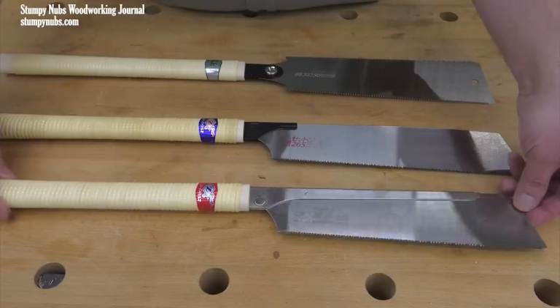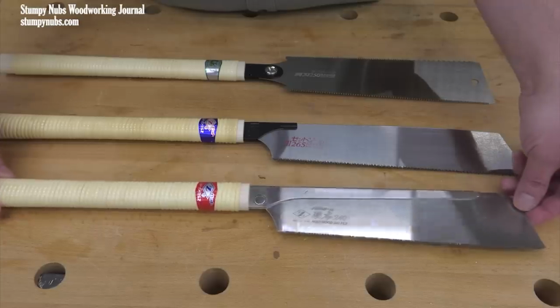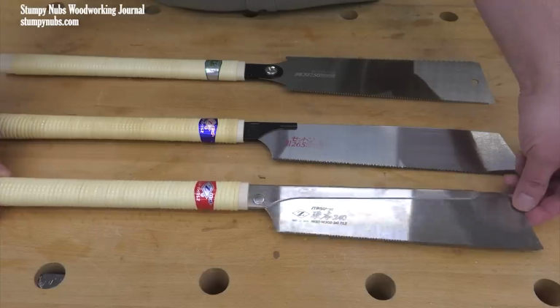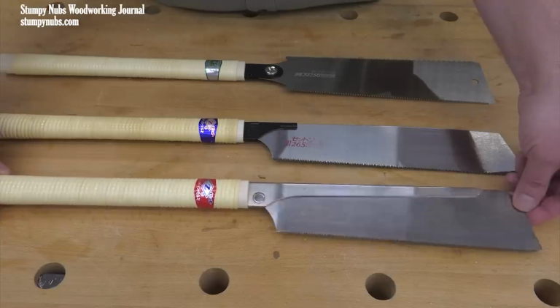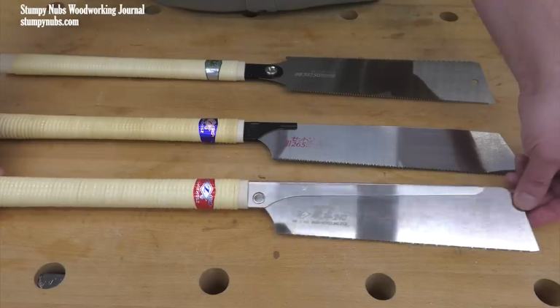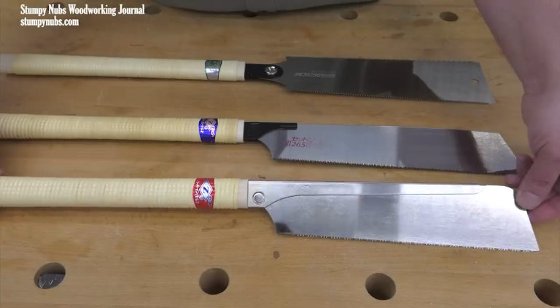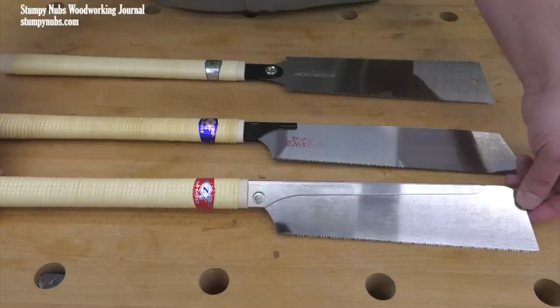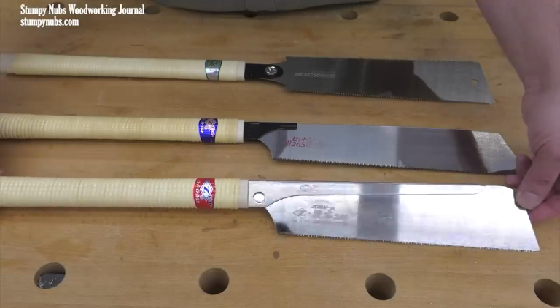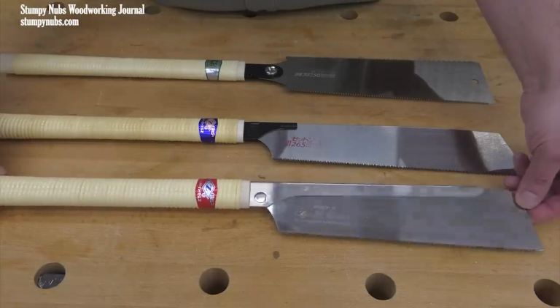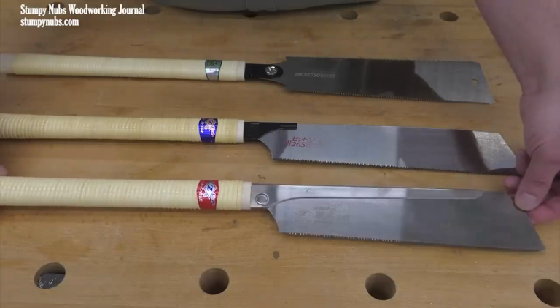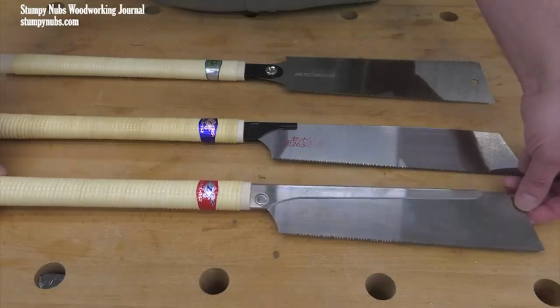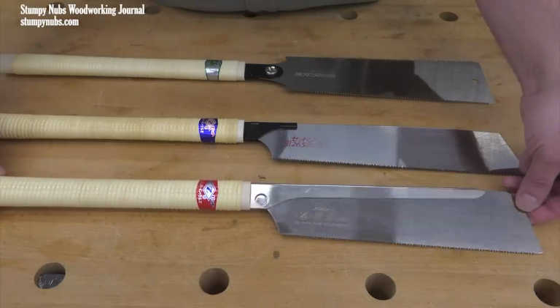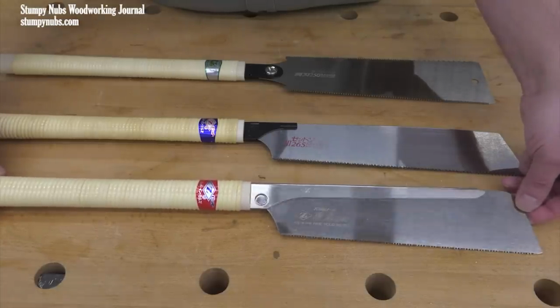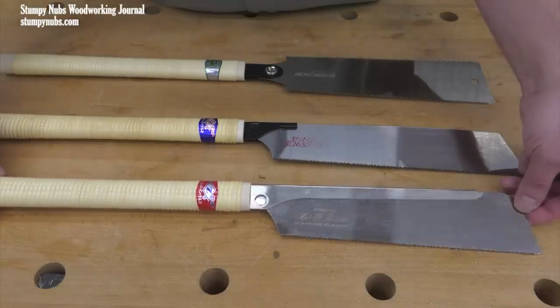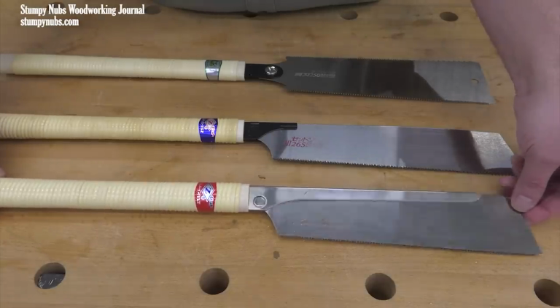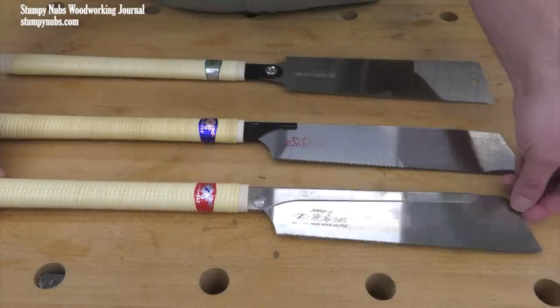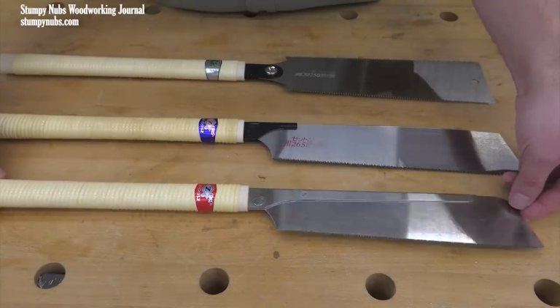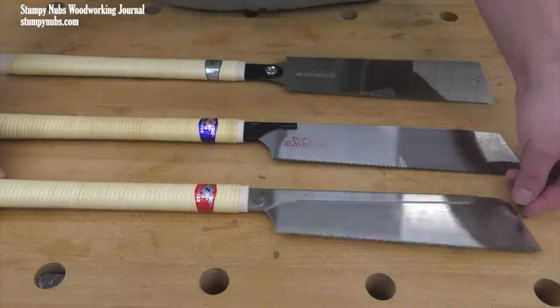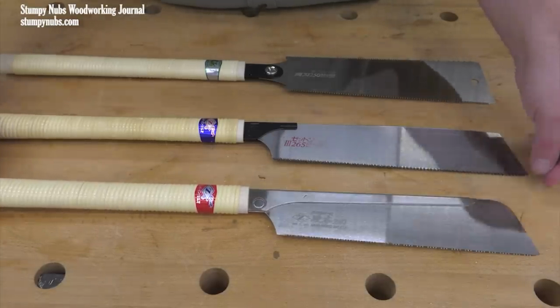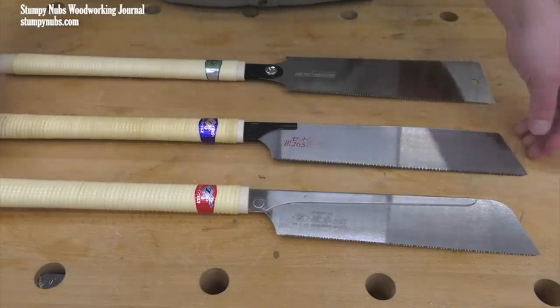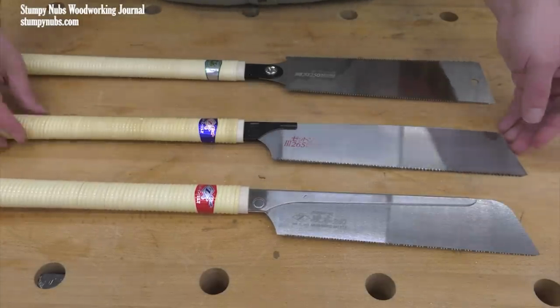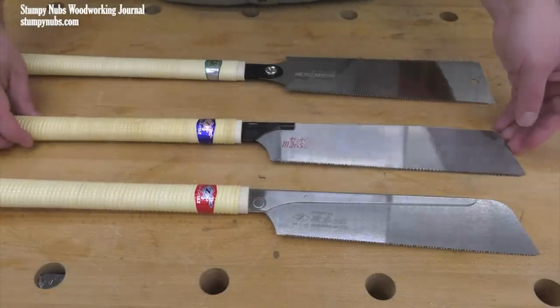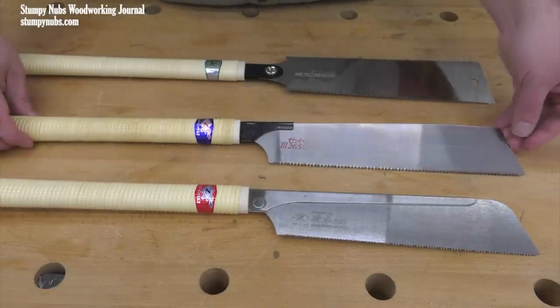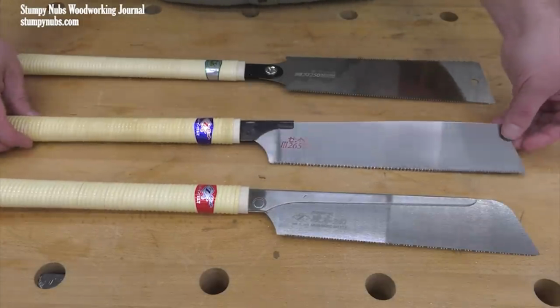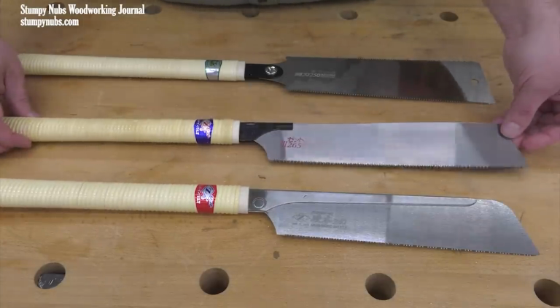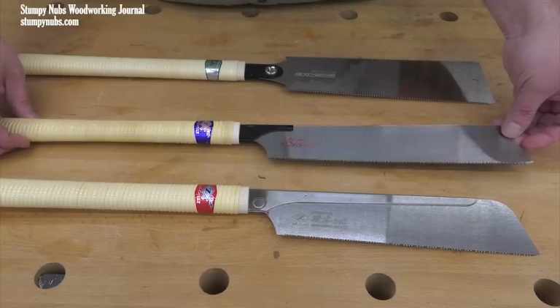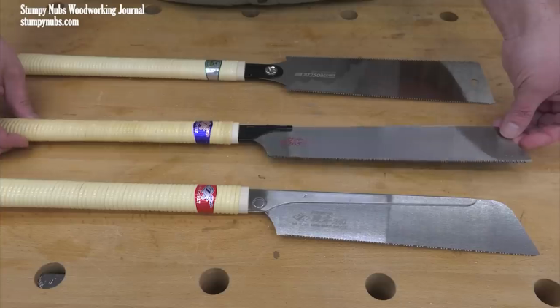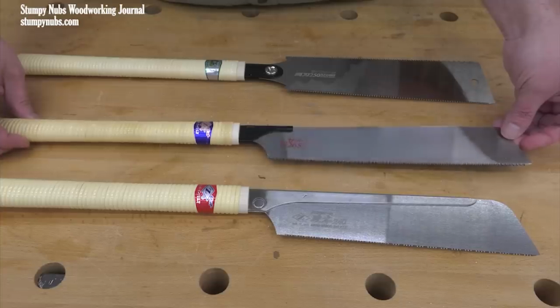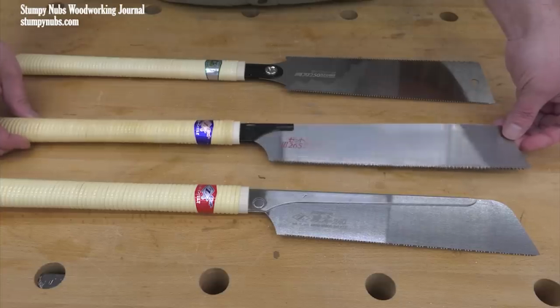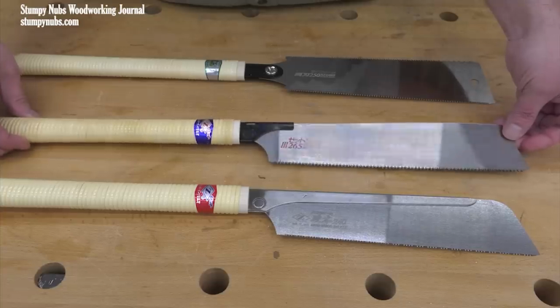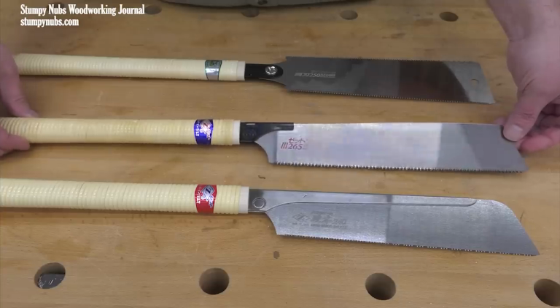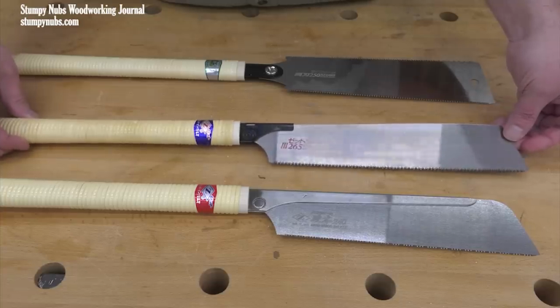Don't forget to use the links below if you're looking for a saw or if you're interested in seeing that deeper dive video I made about these Japanese saws.